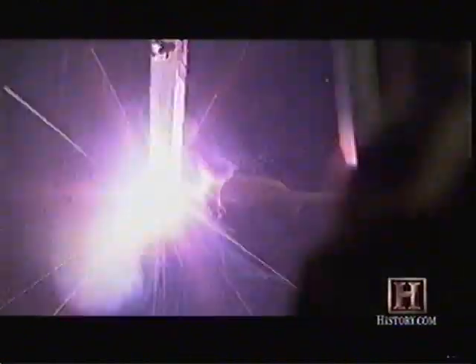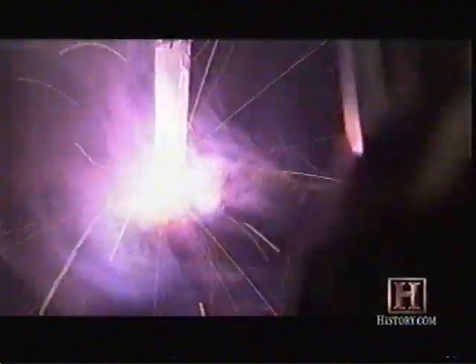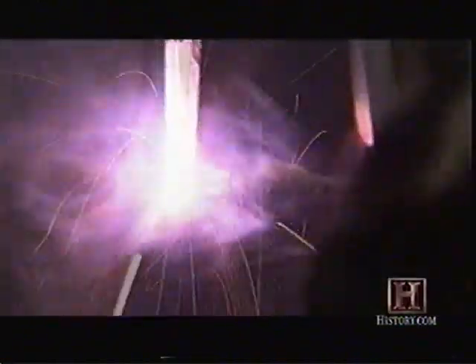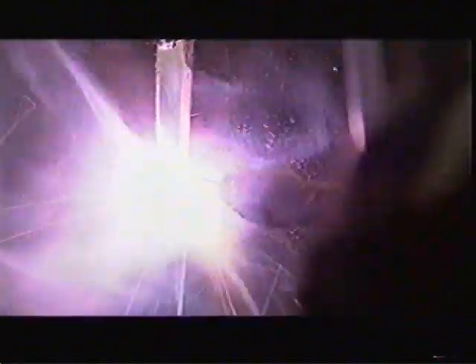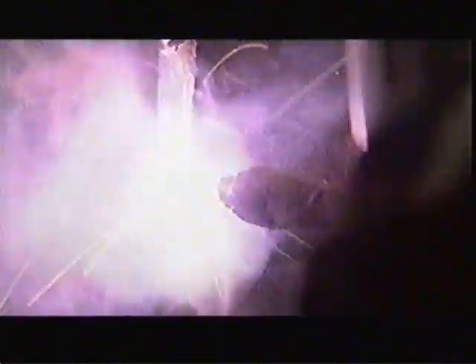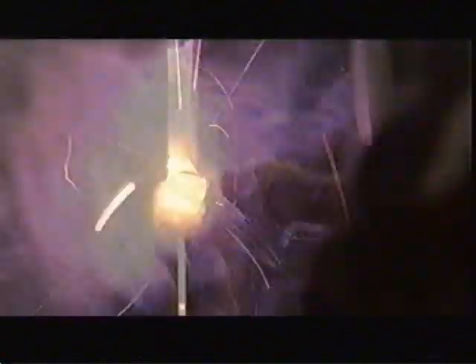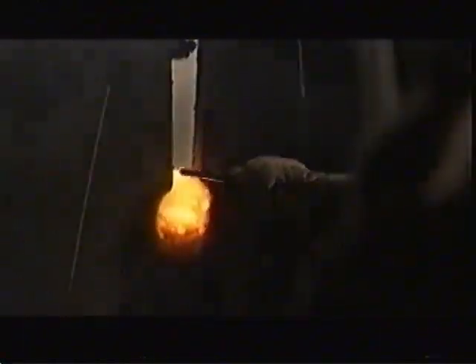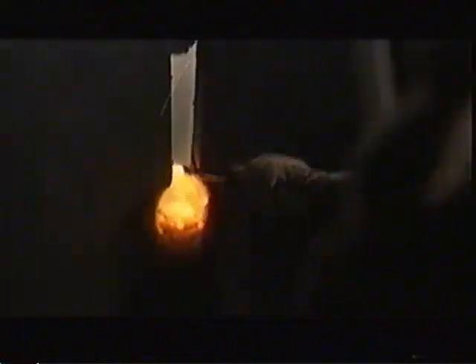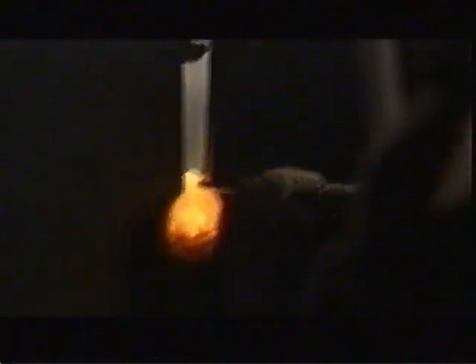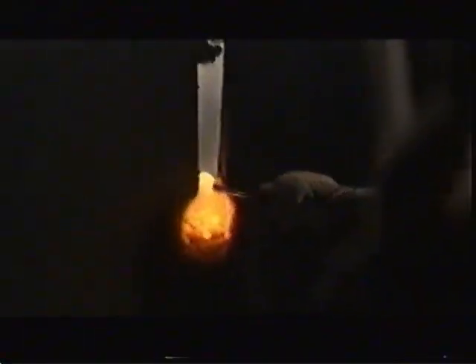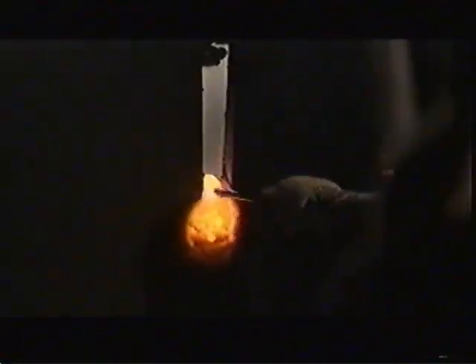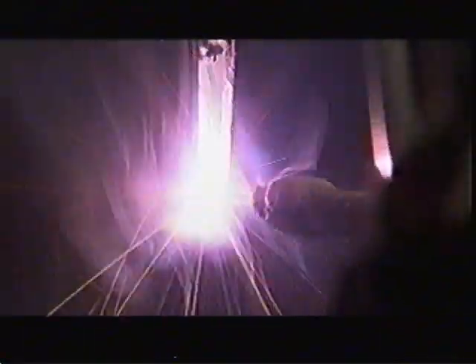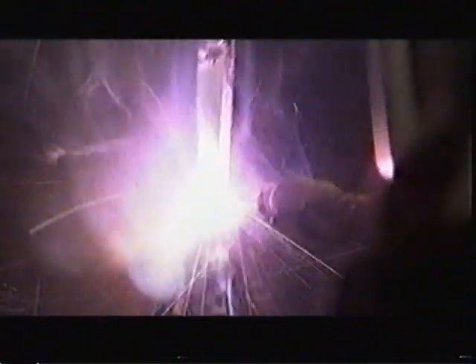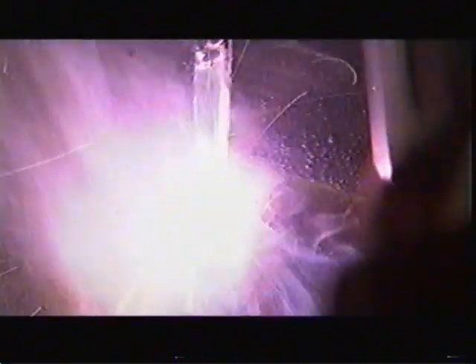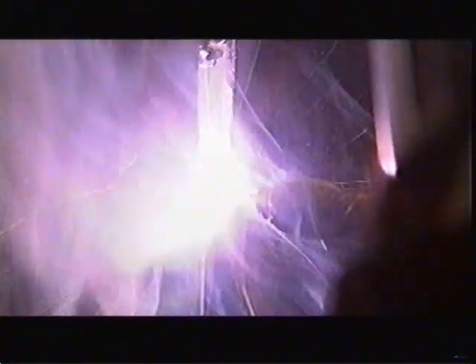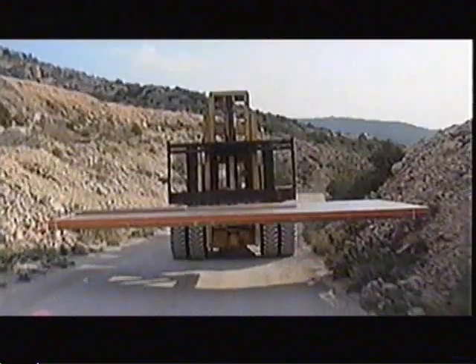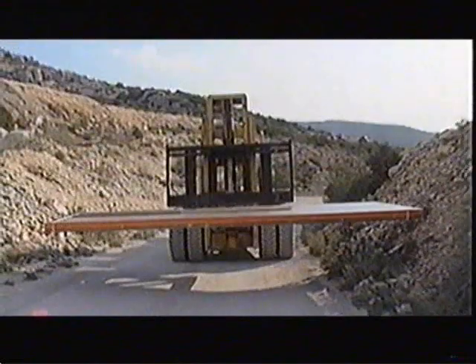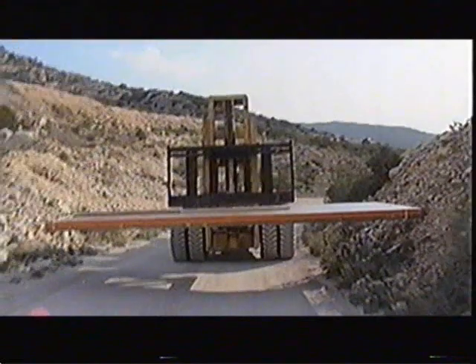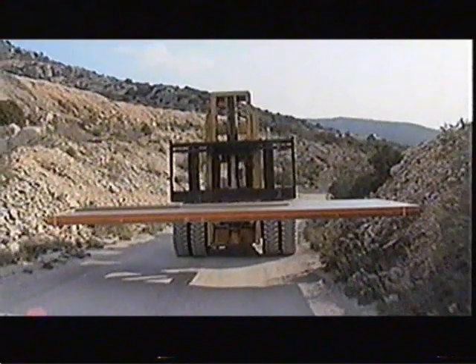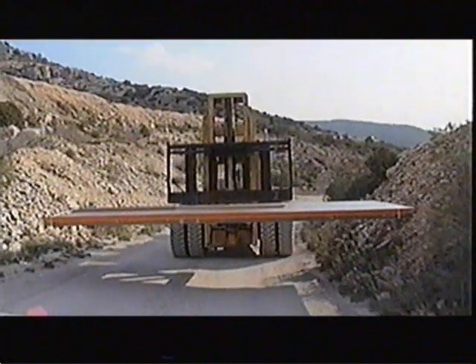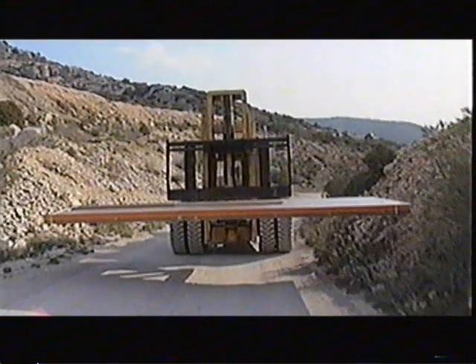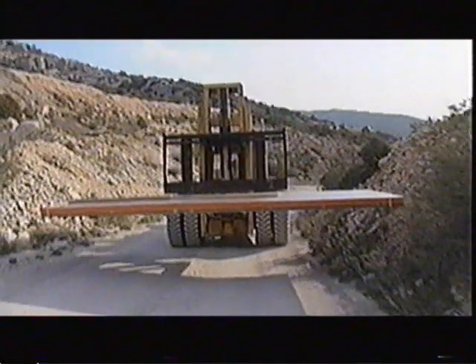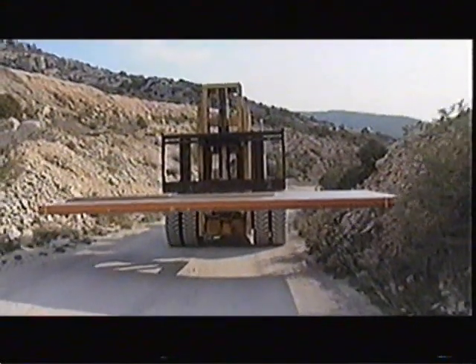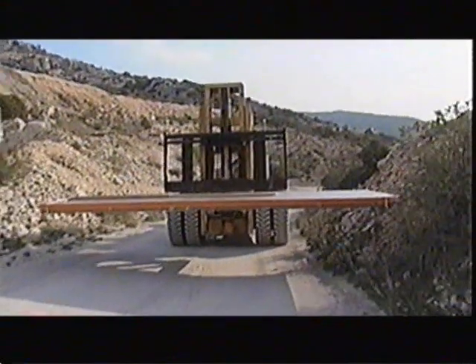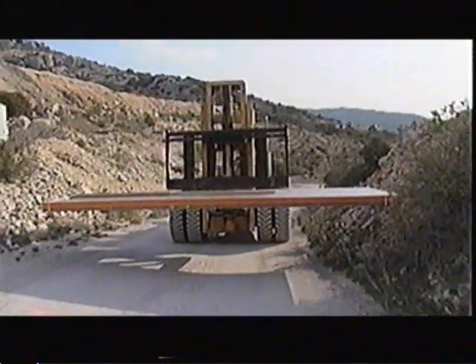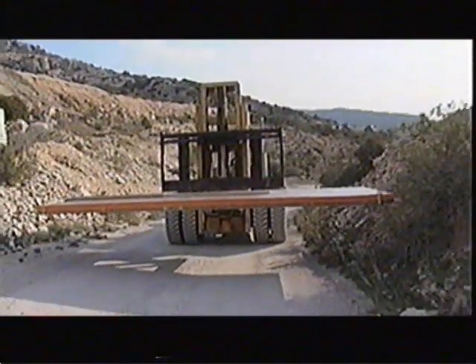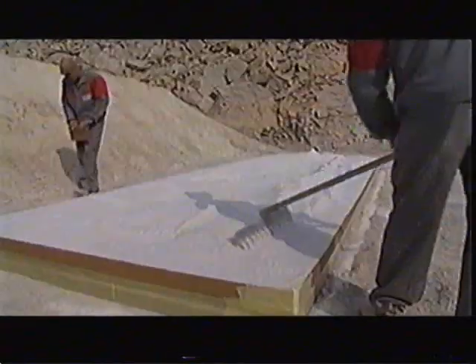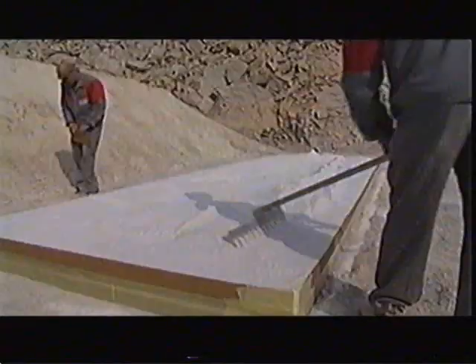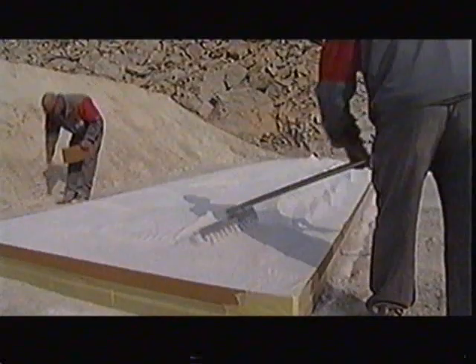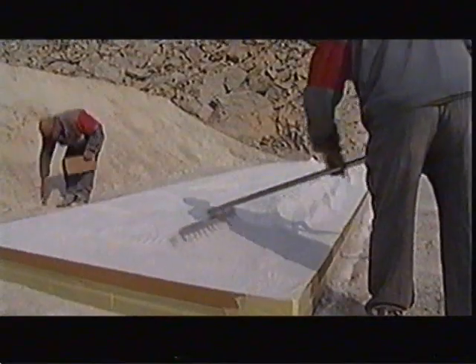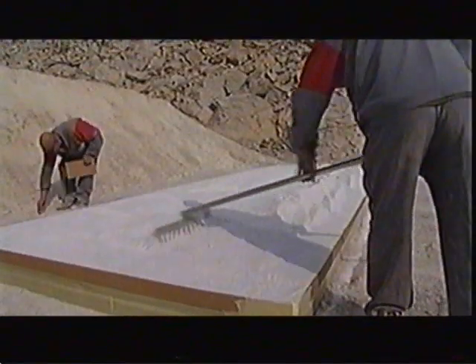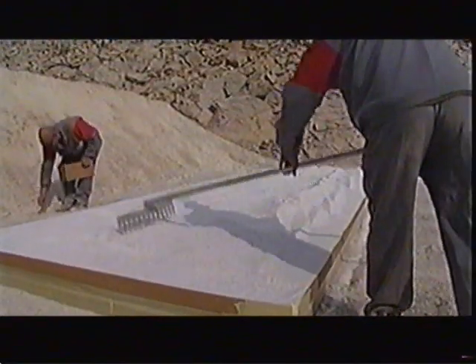But electric arcs aren't the only way to make a weld. In fact, others are a real blast.